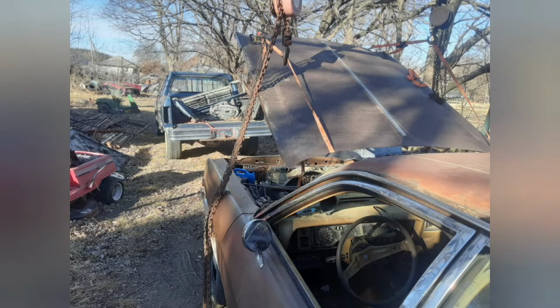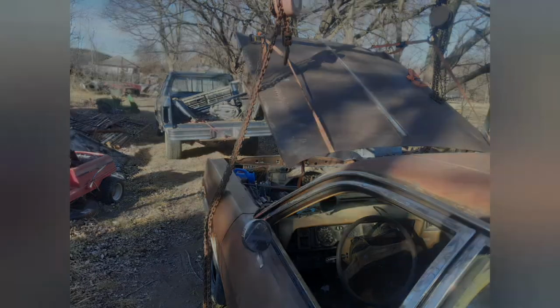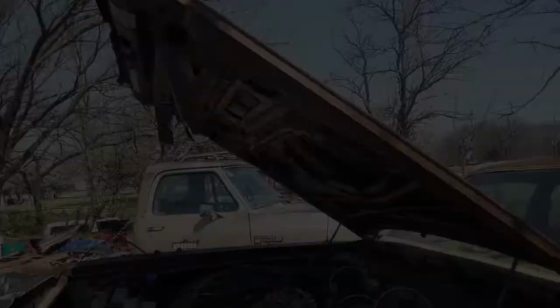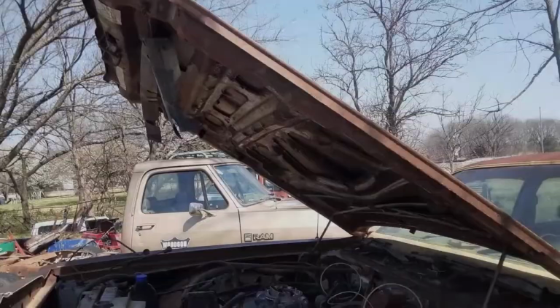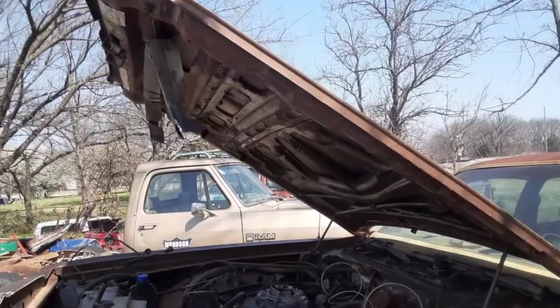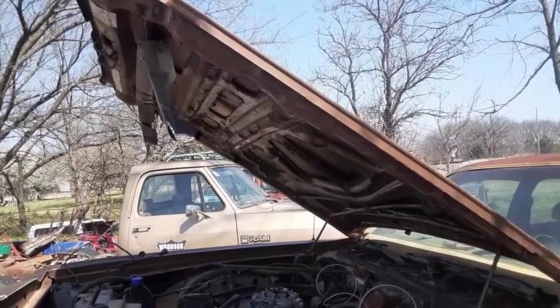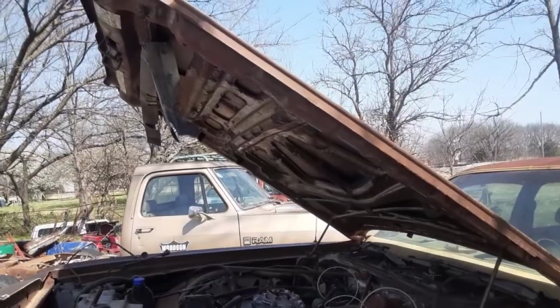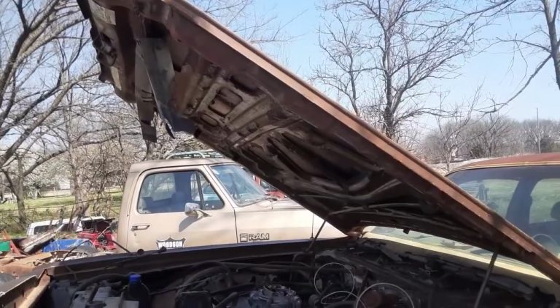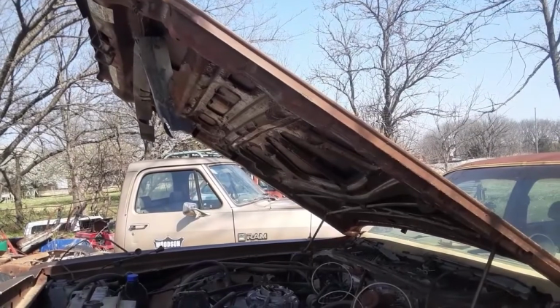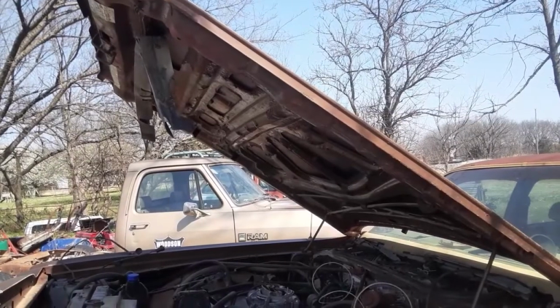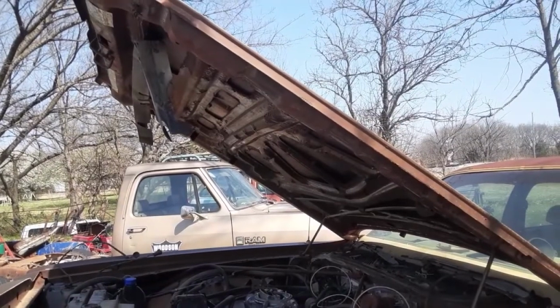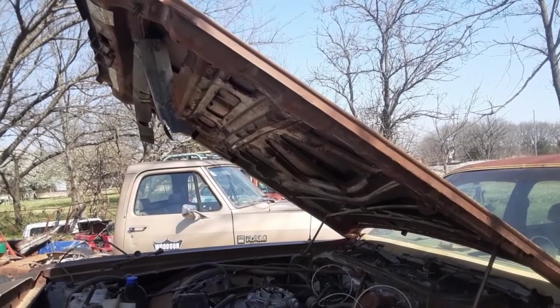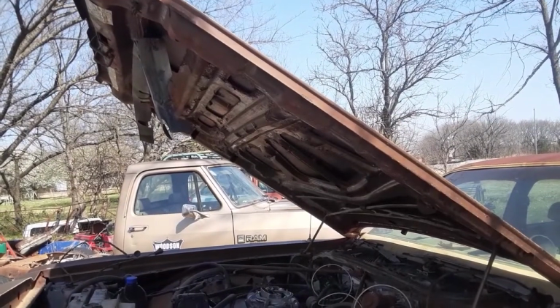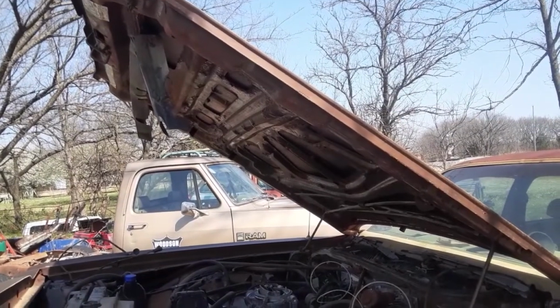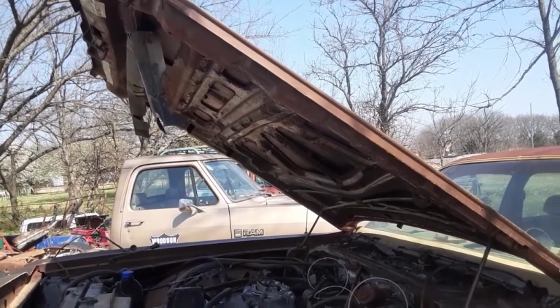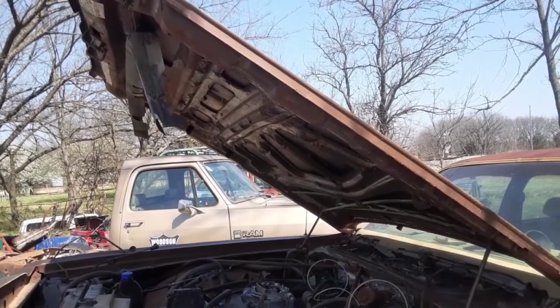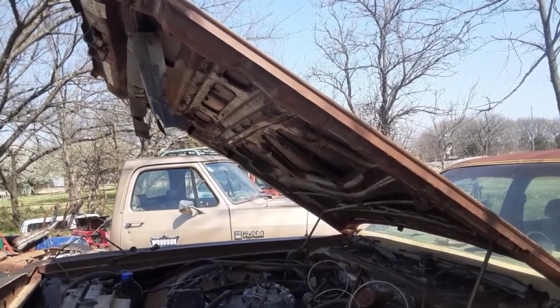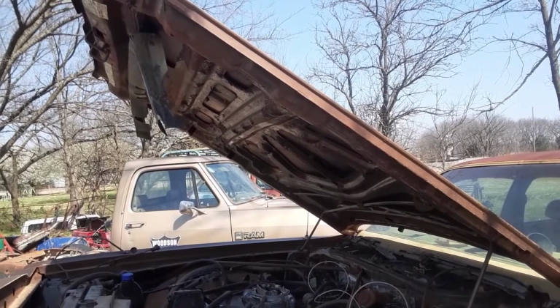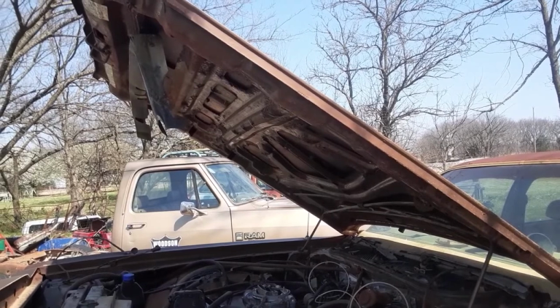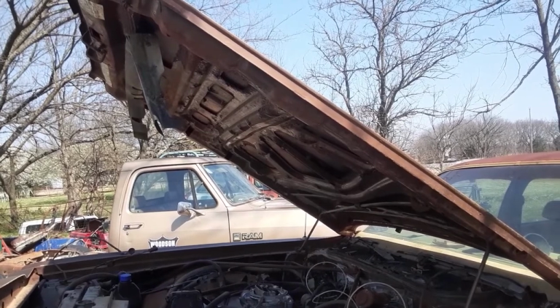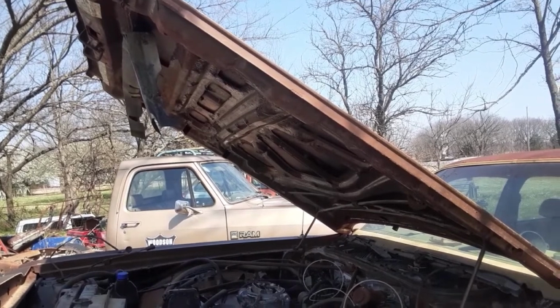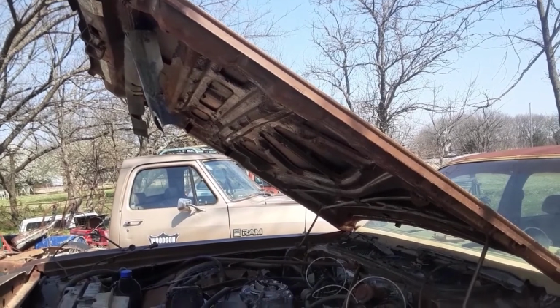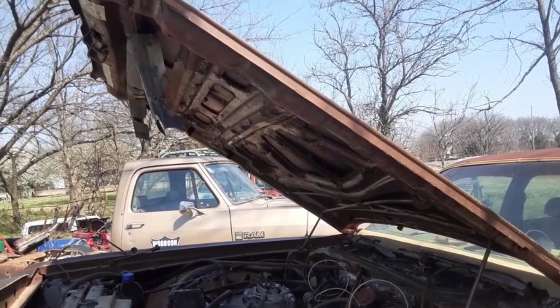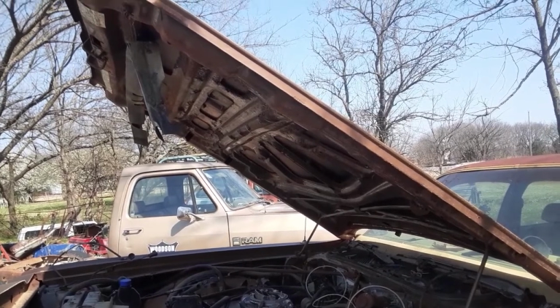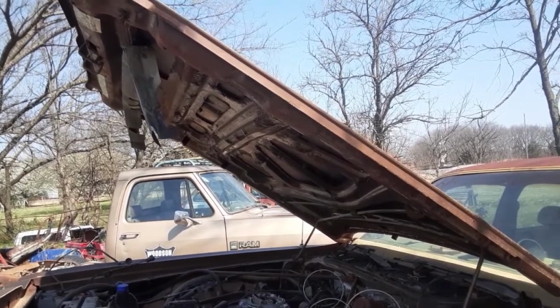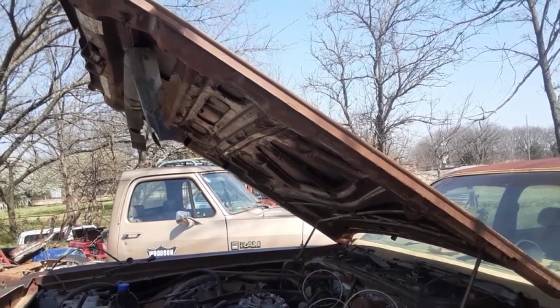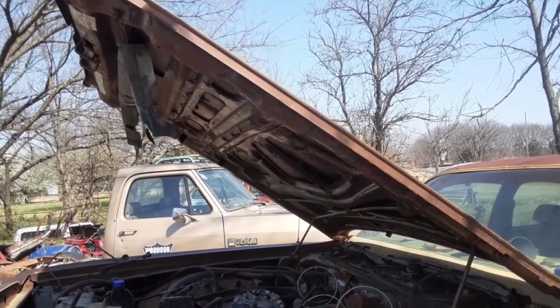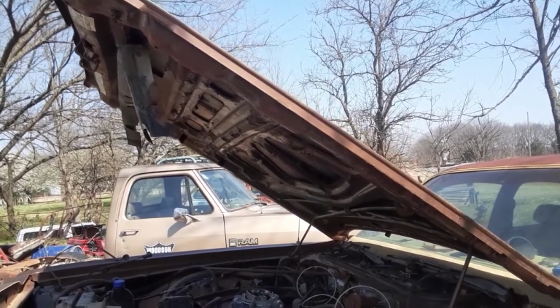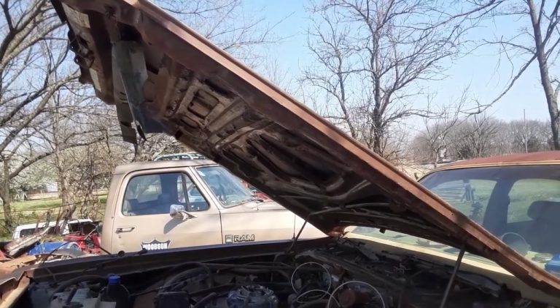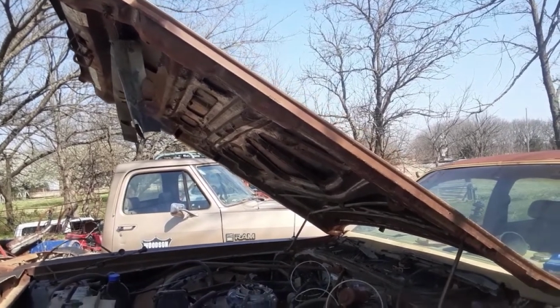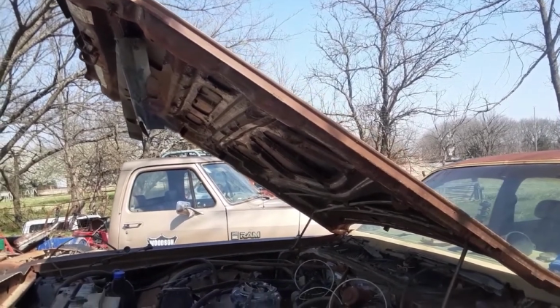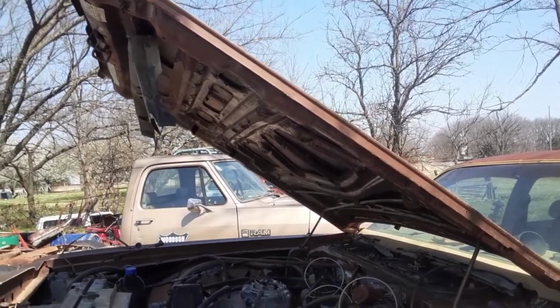As they say, work smarter, not harder — and thank goodness for dueling chain hoists.